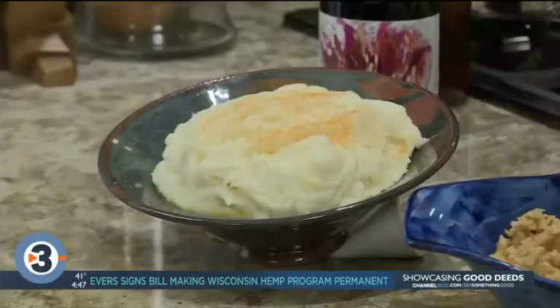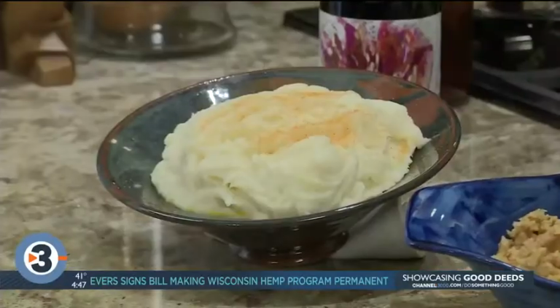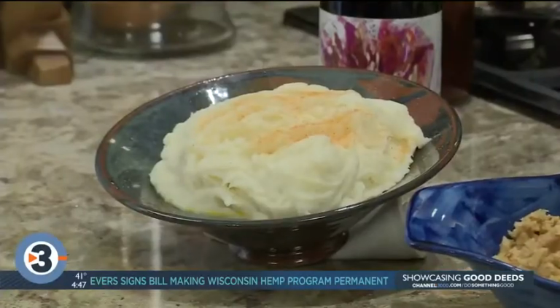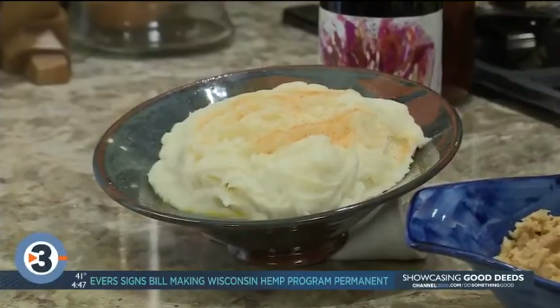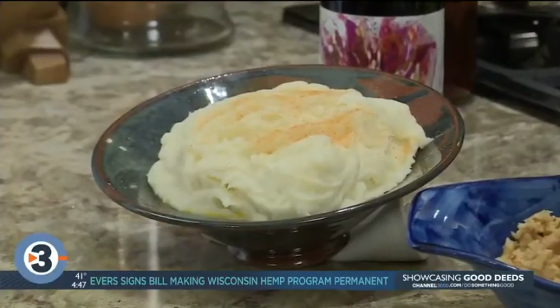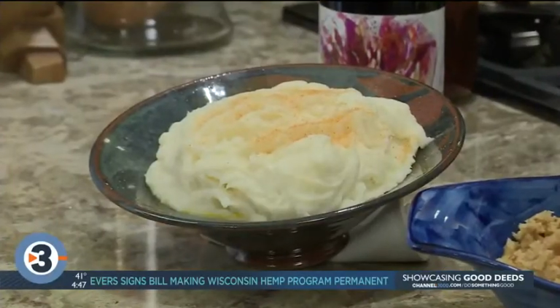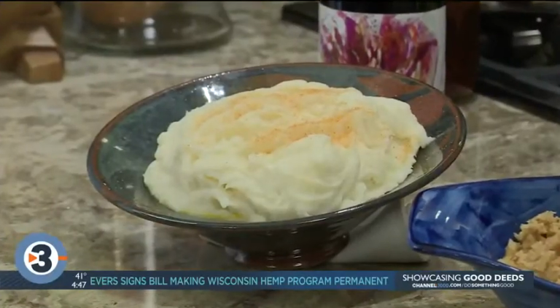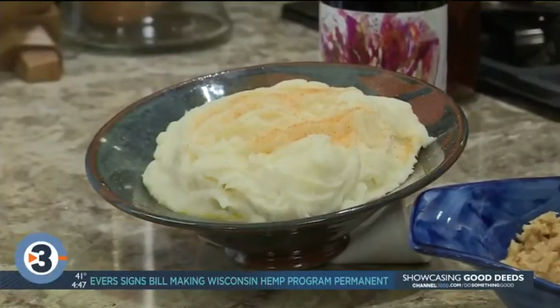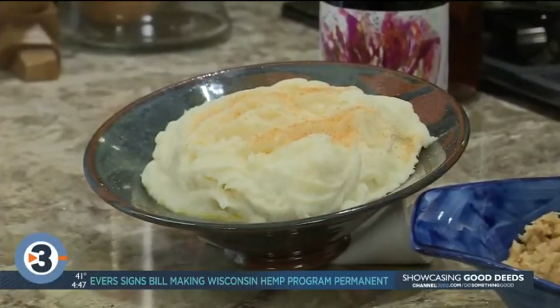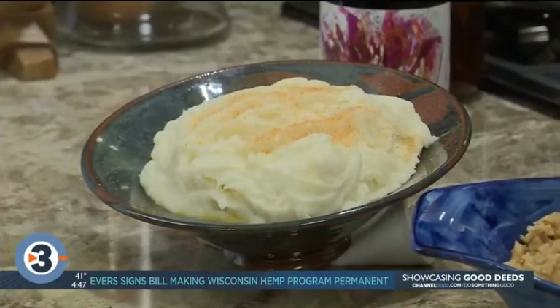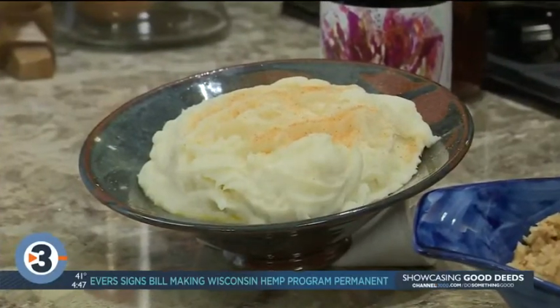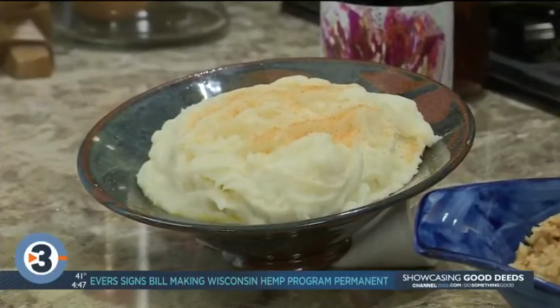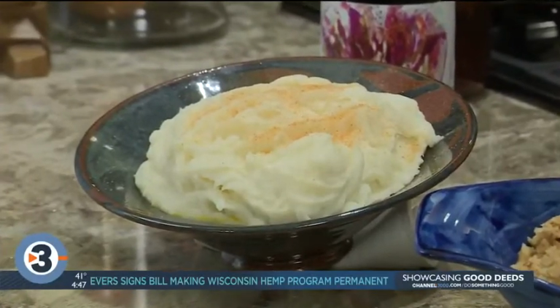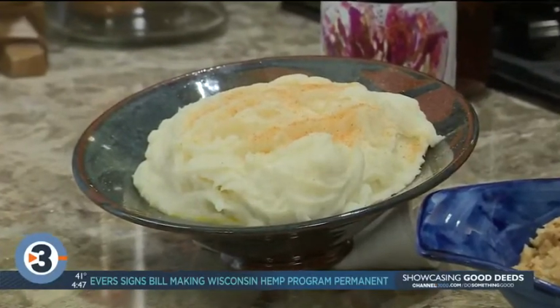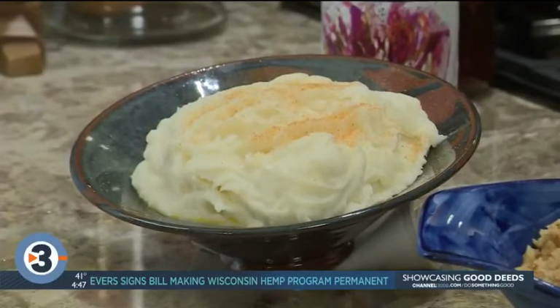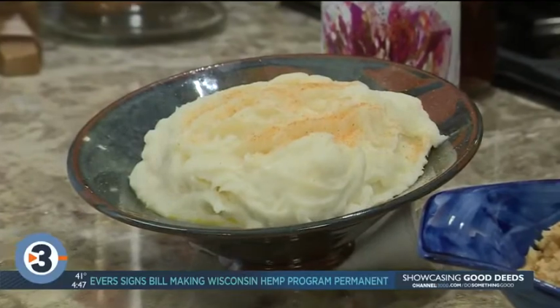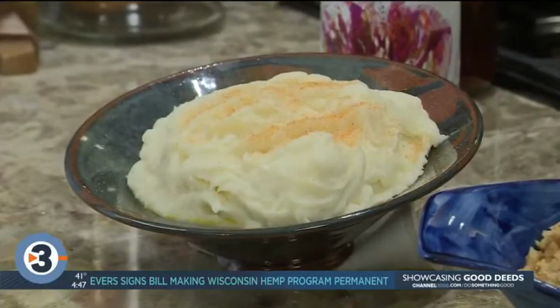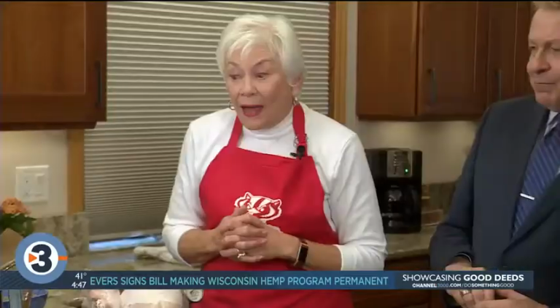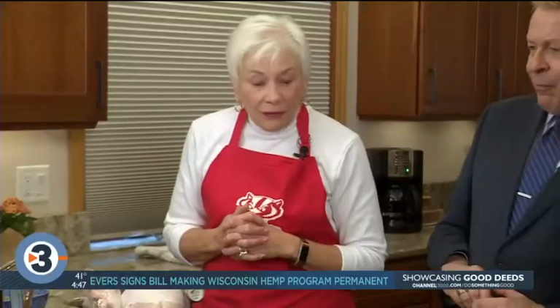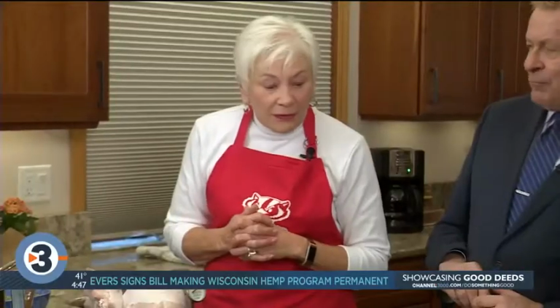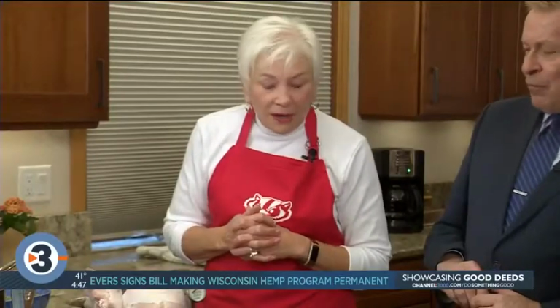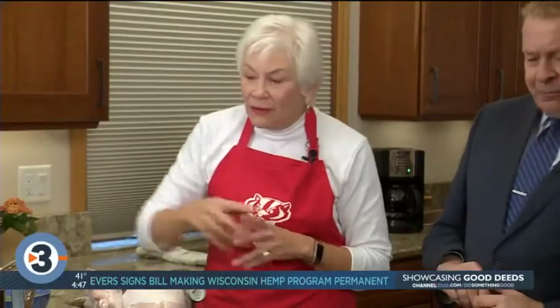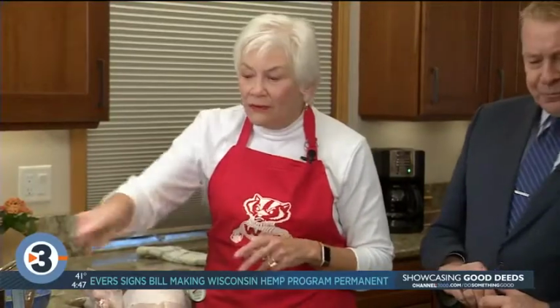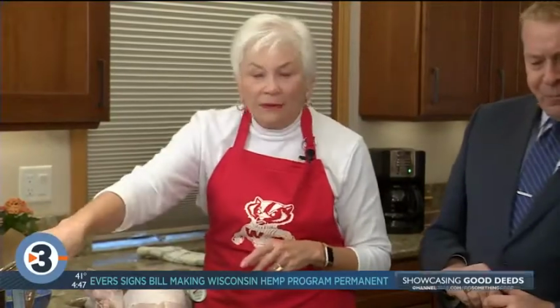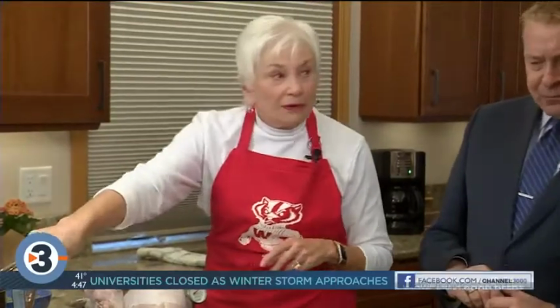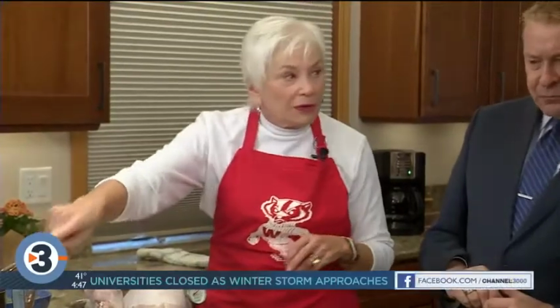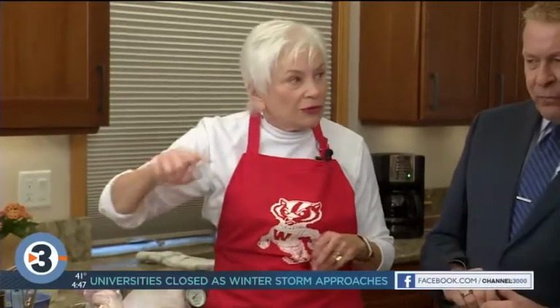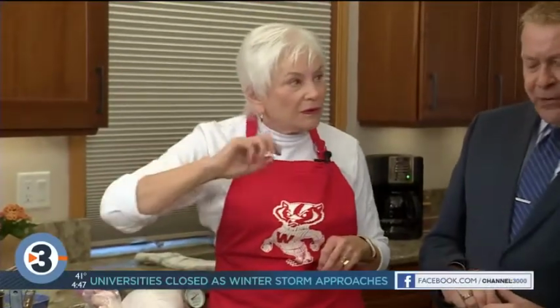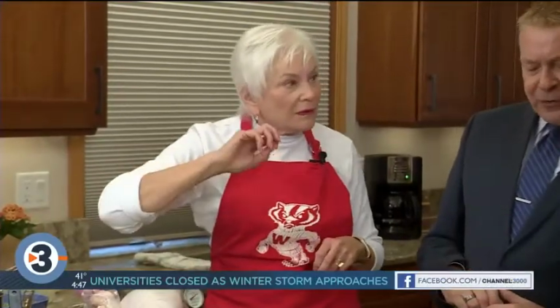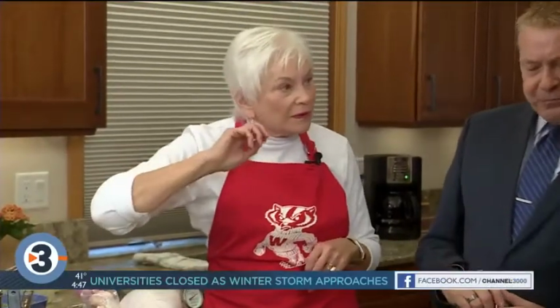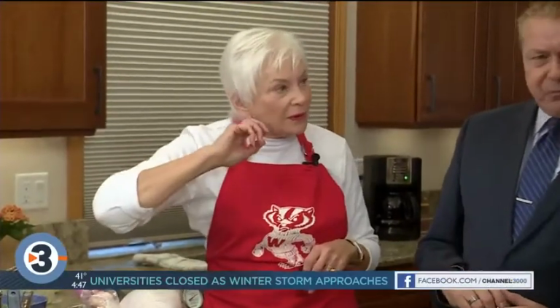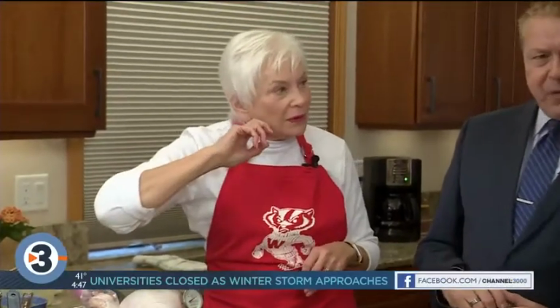And mashed potatoes — those are made about three days ahead. They're made with a little bit of cream cheese and a little bit of sour cream.